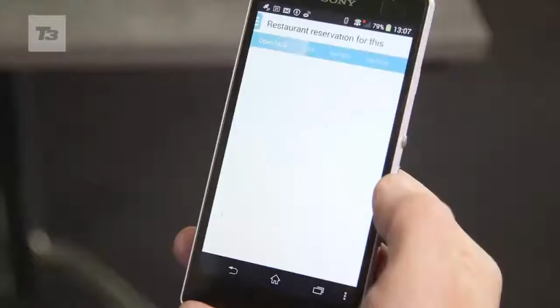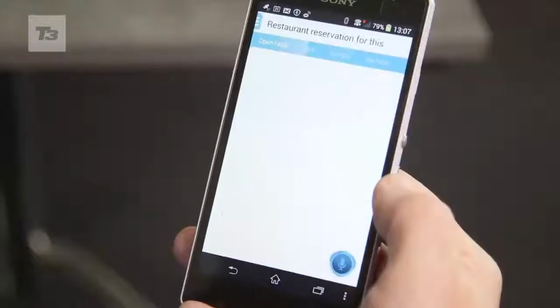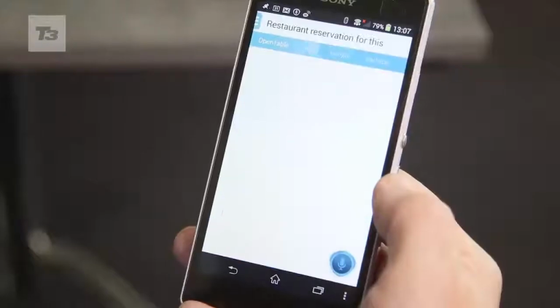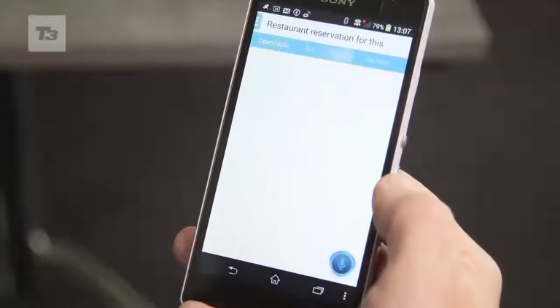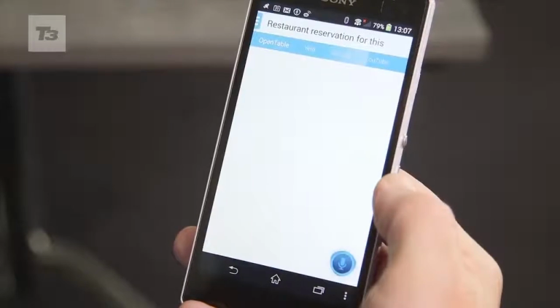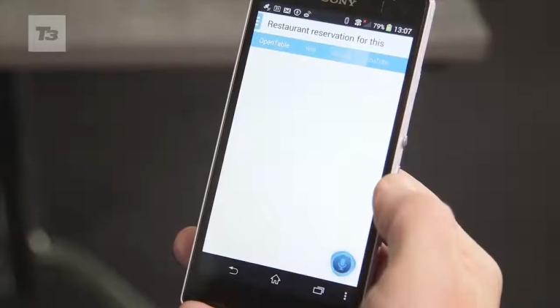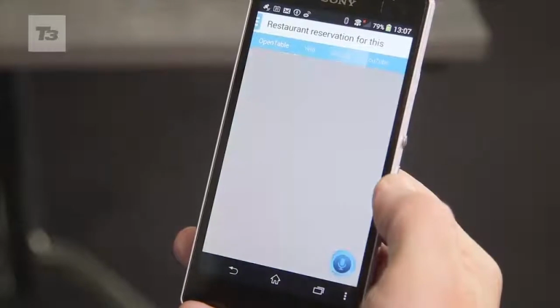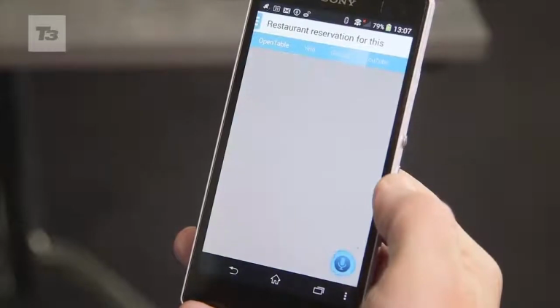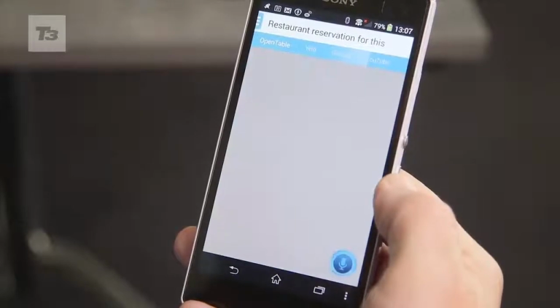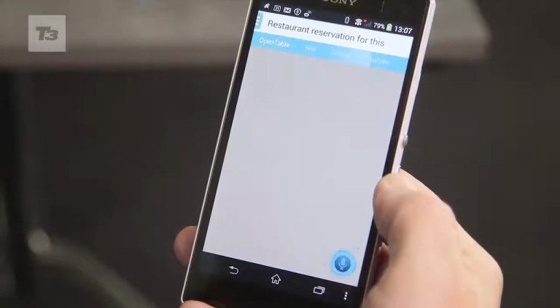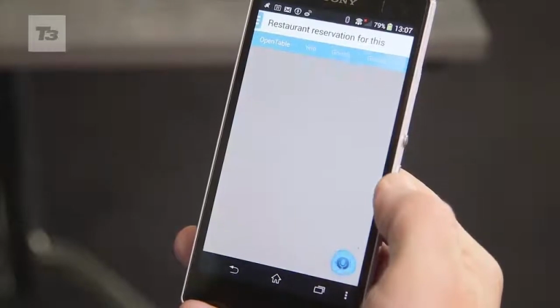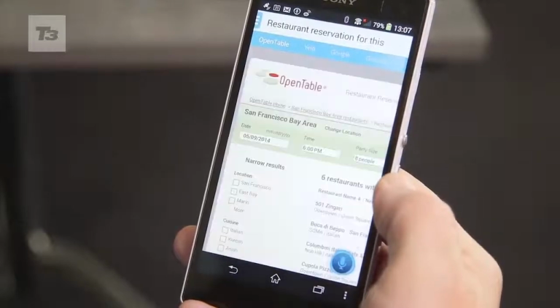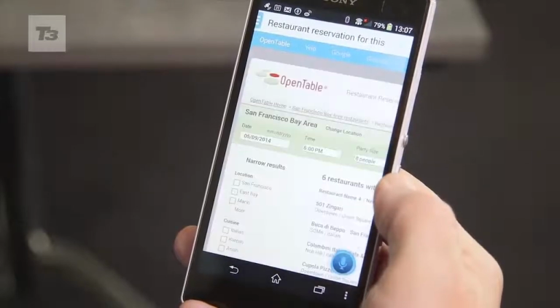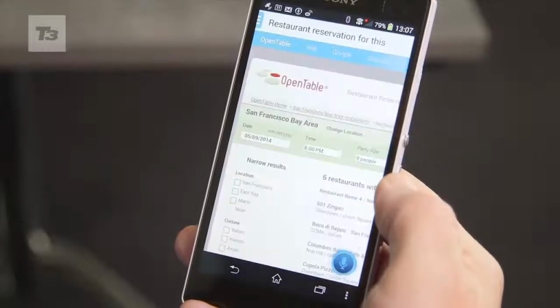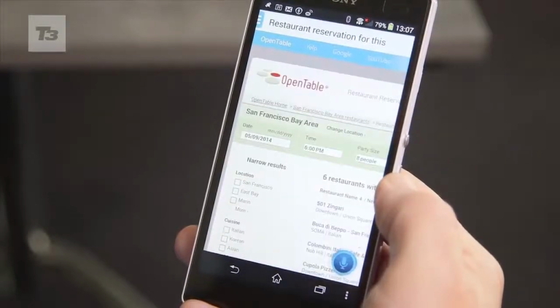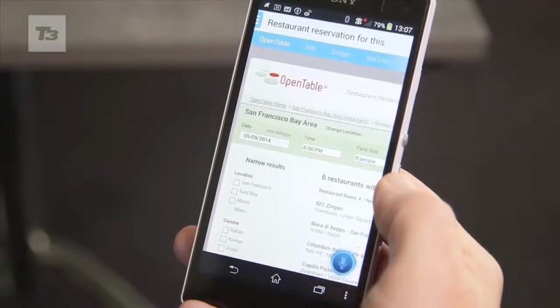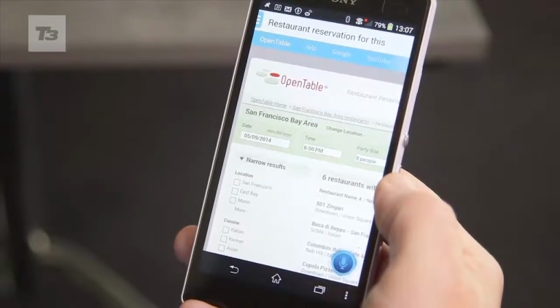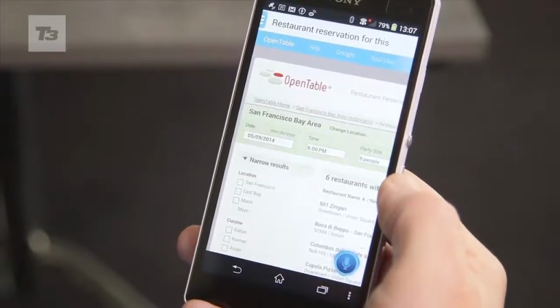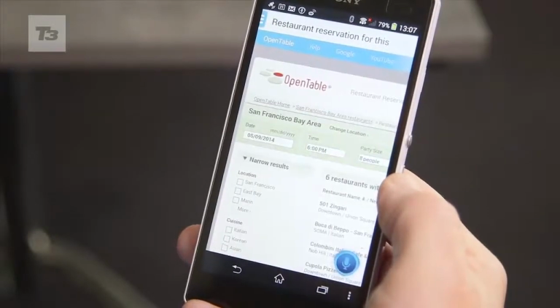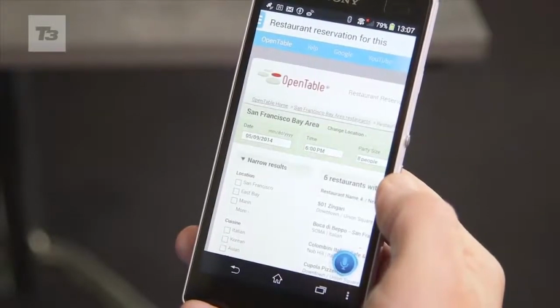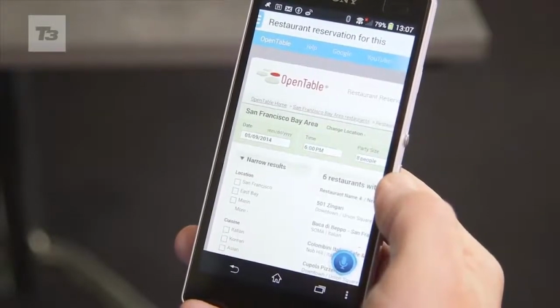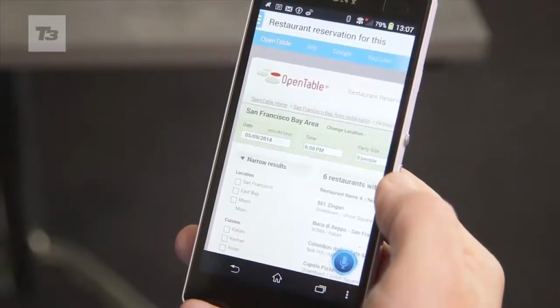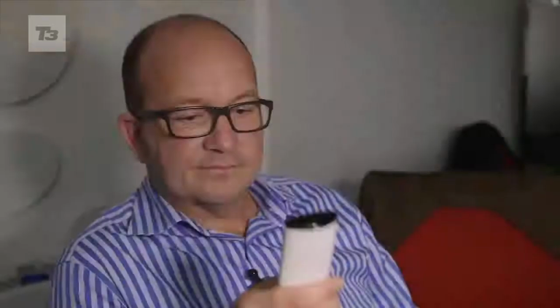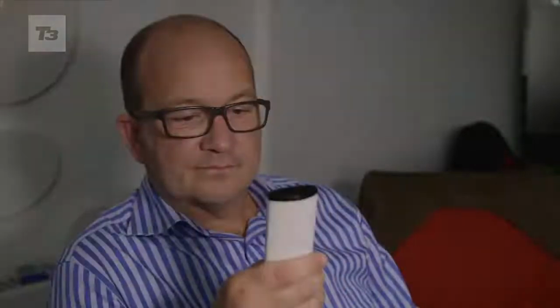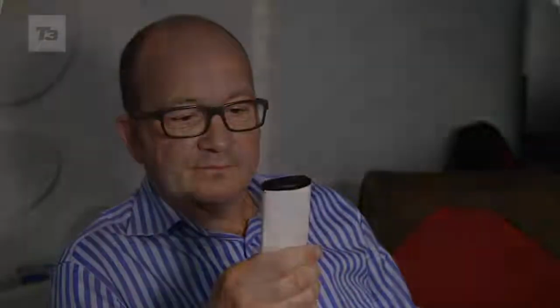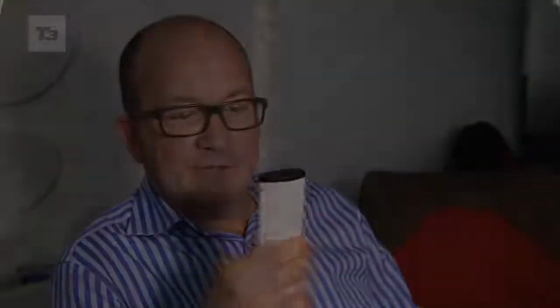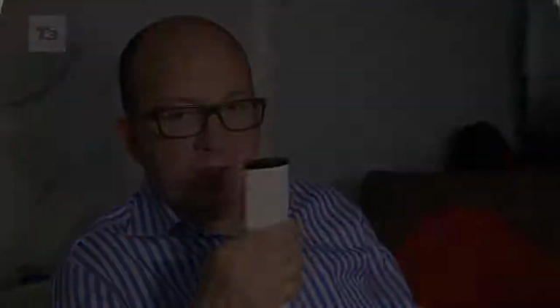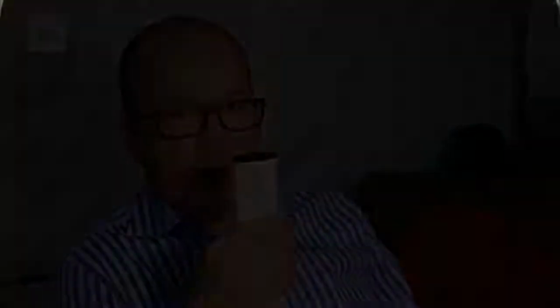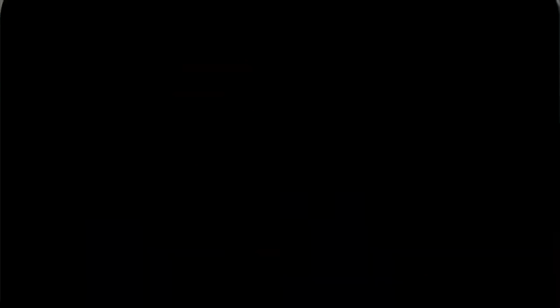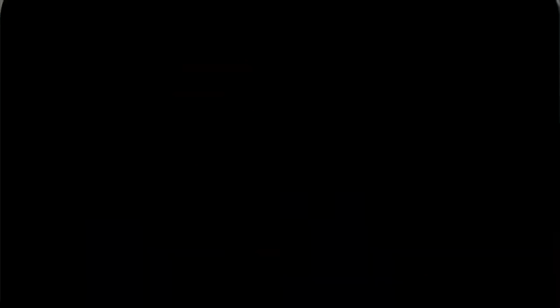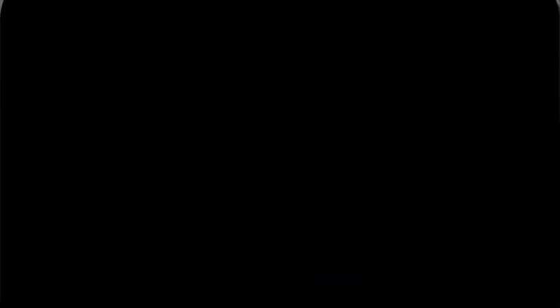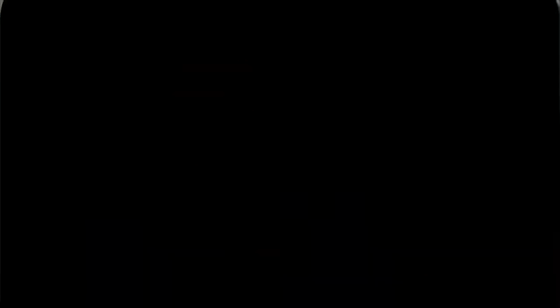Are you guys excited for the future of speech? Let us know in the comments below and please subscribe to the channel.